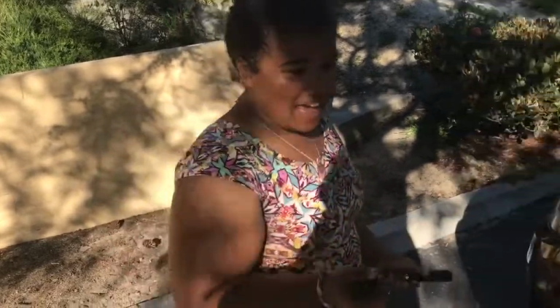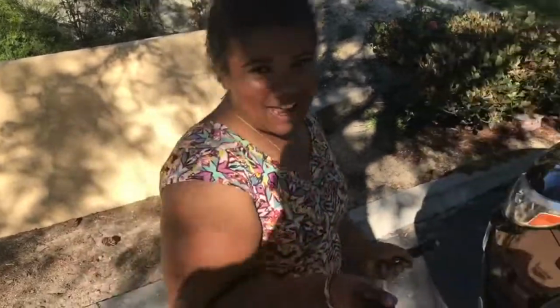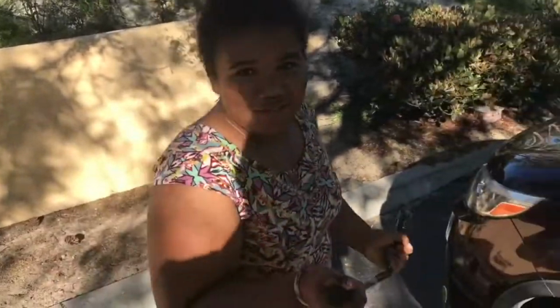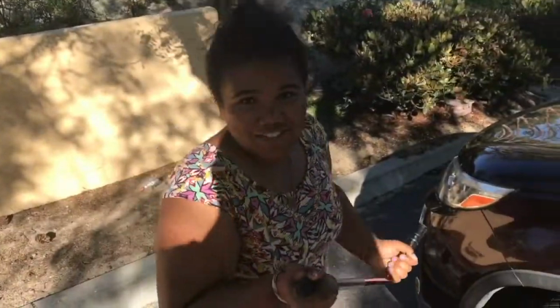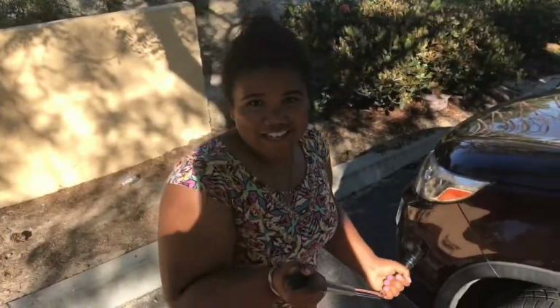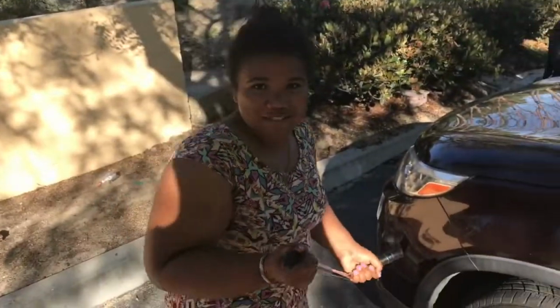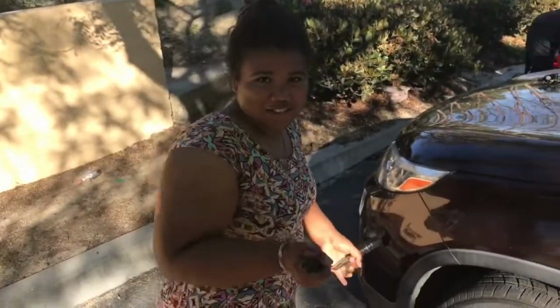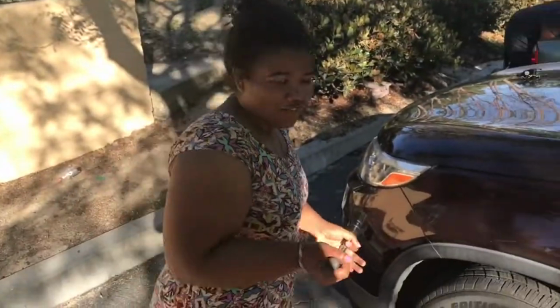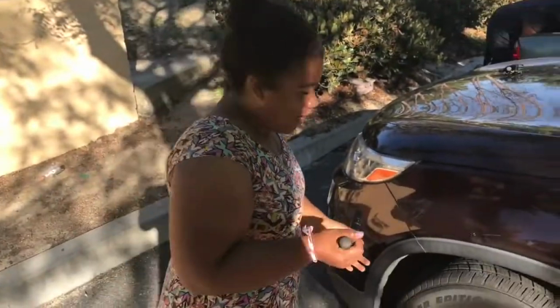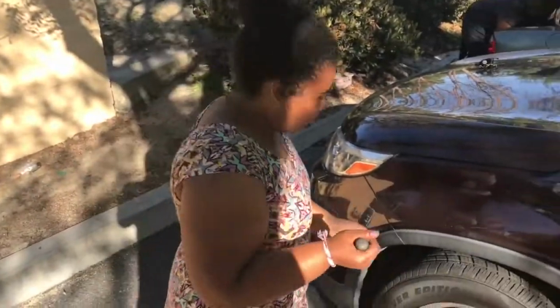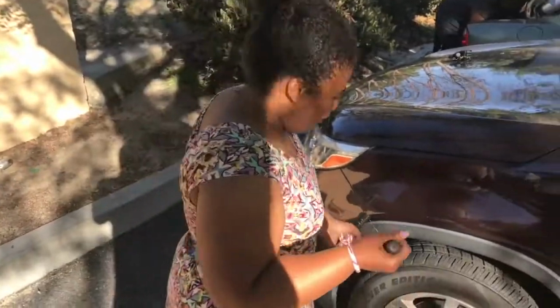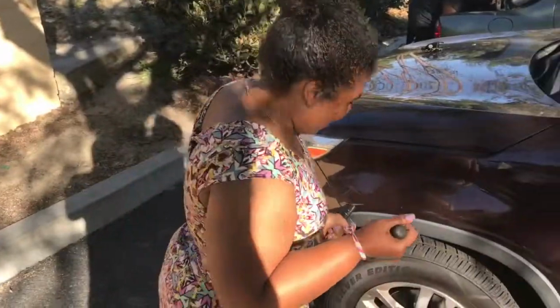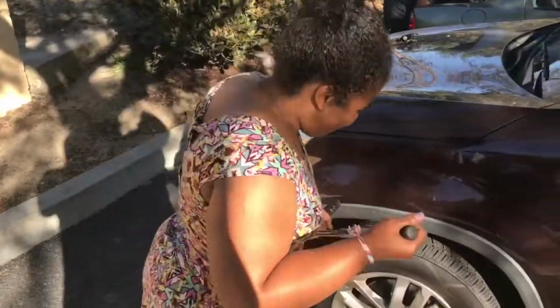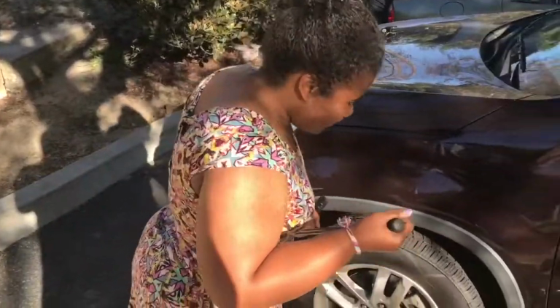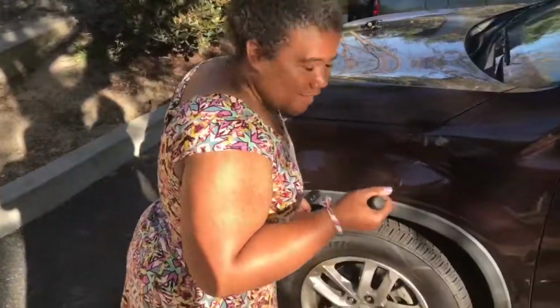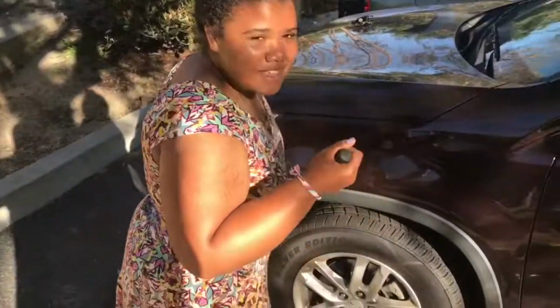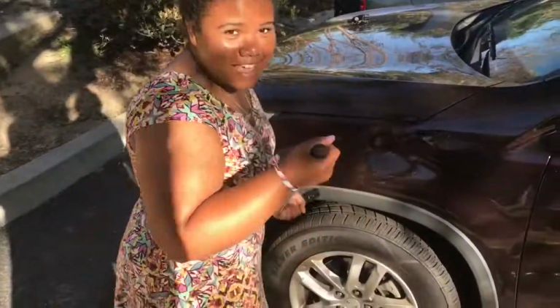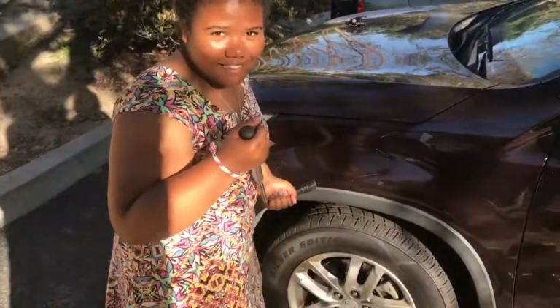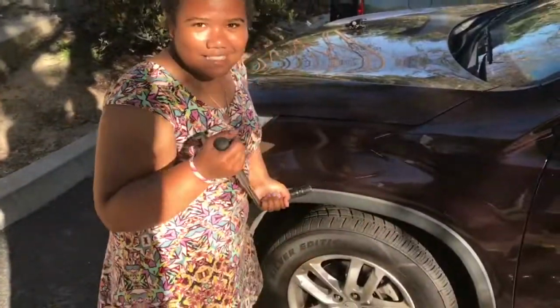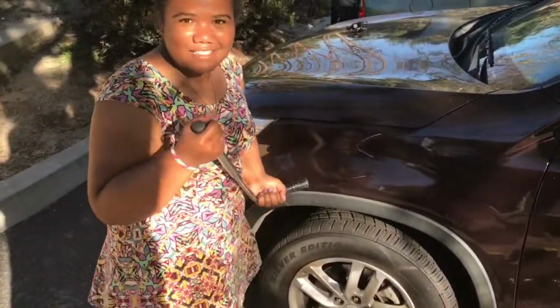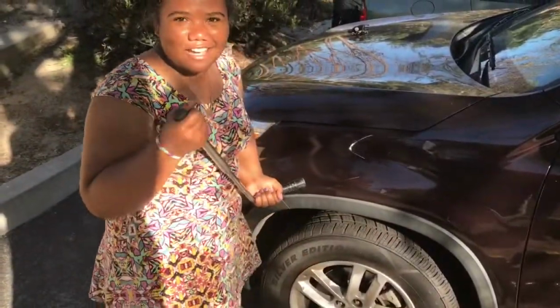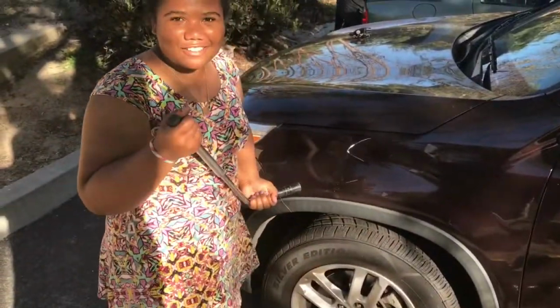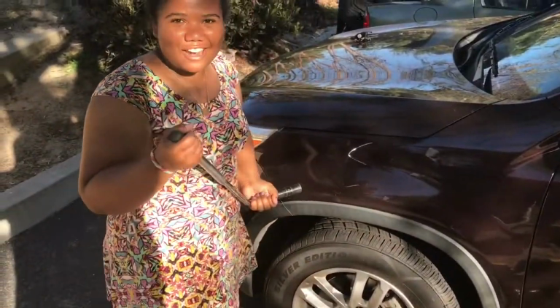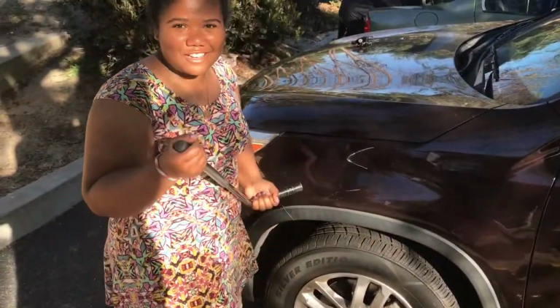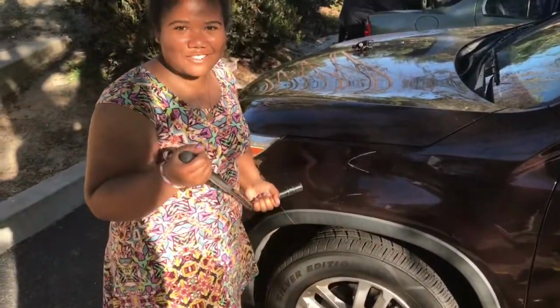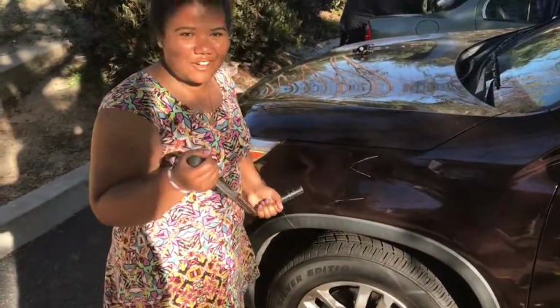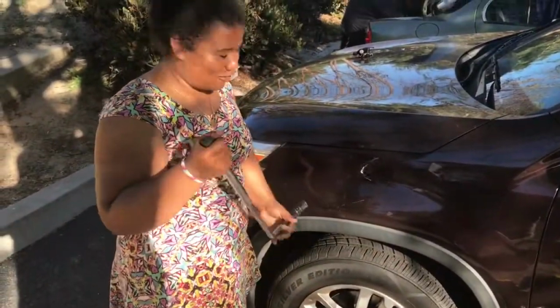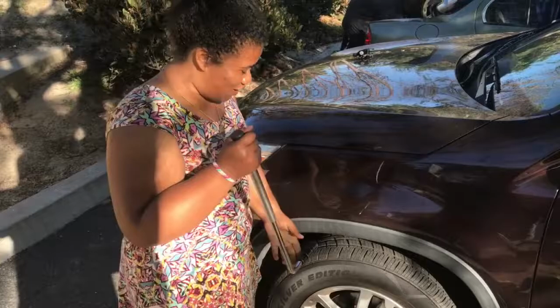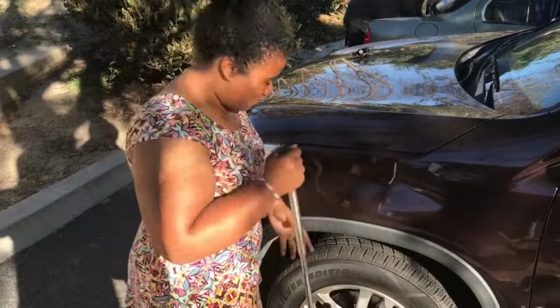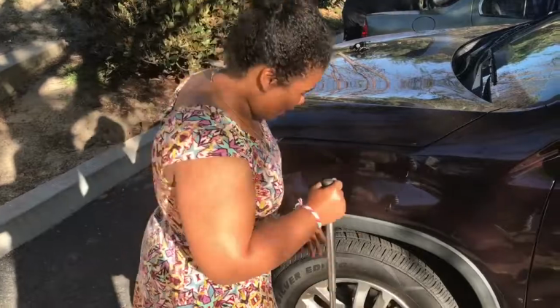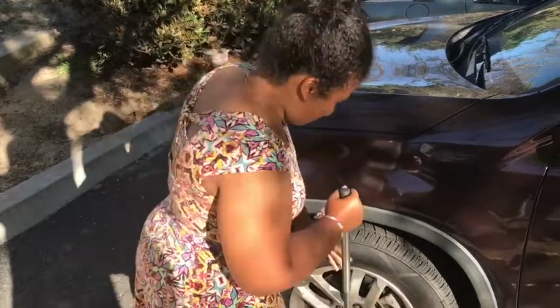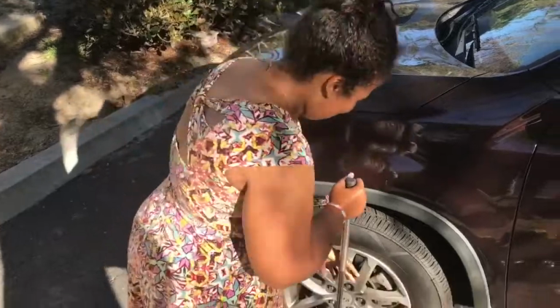We're just going to give it a final tighten — you want to make sure the tire's not going to fall off when you're driving.